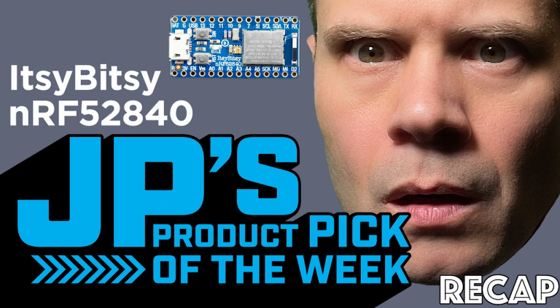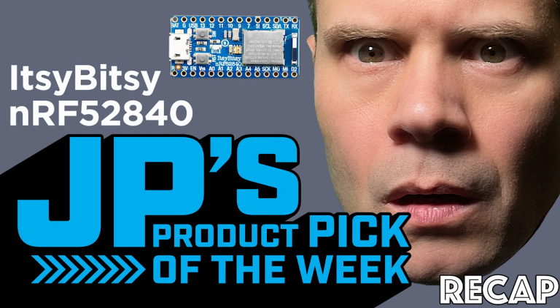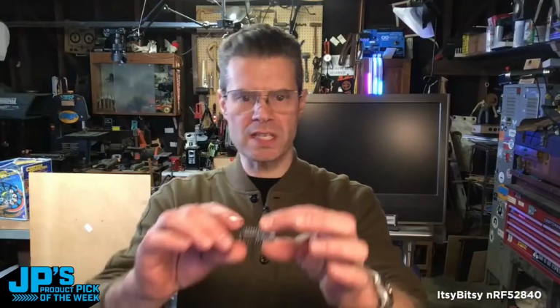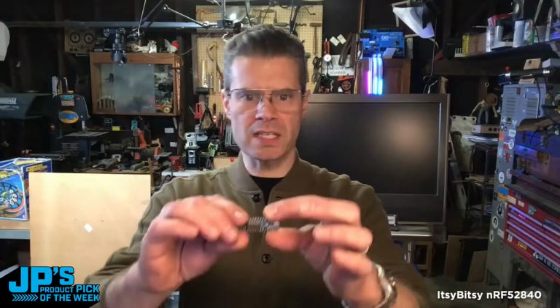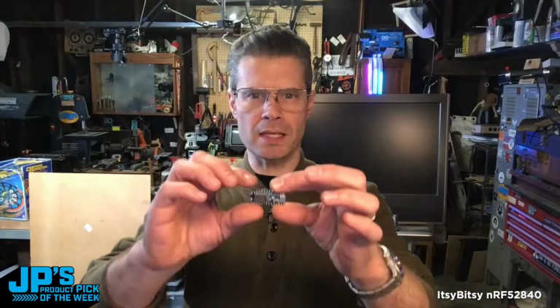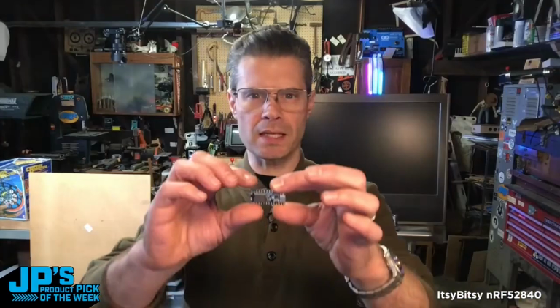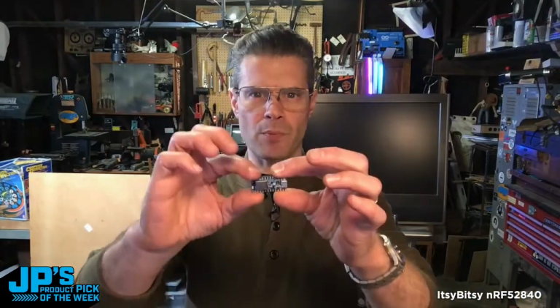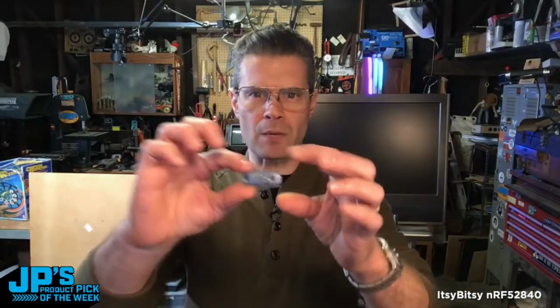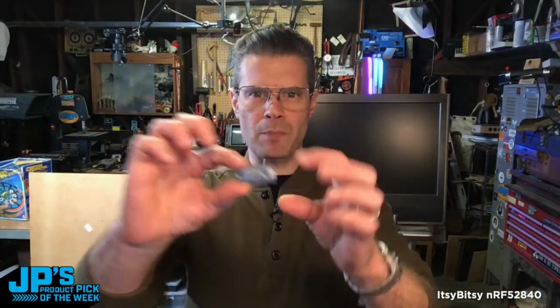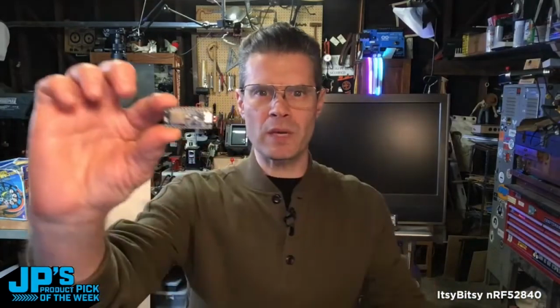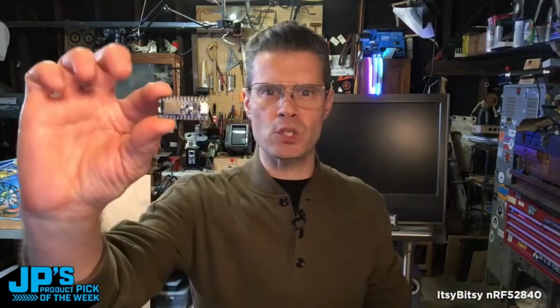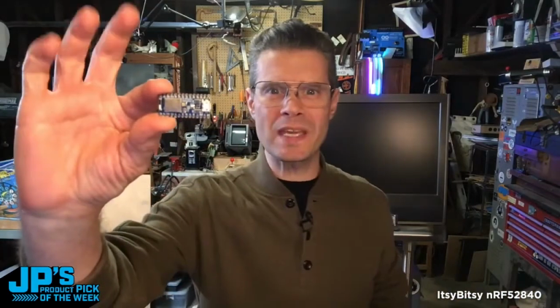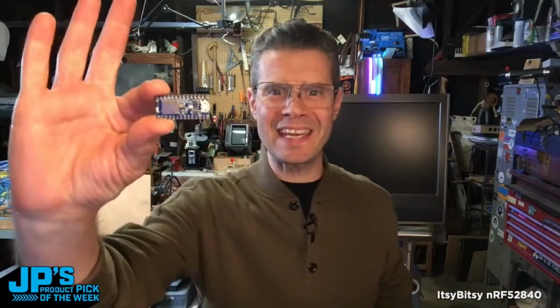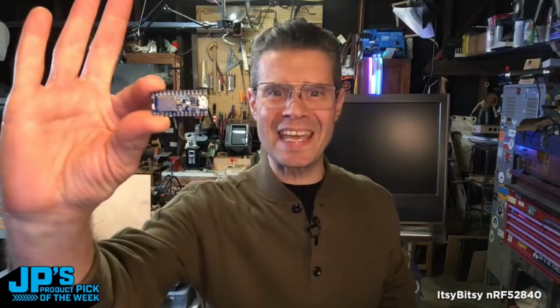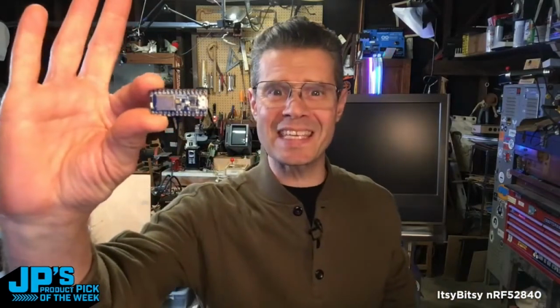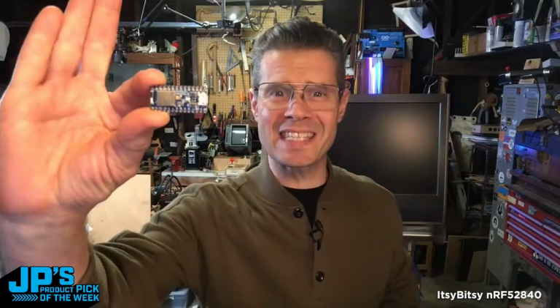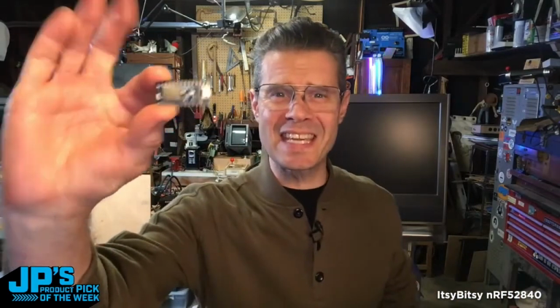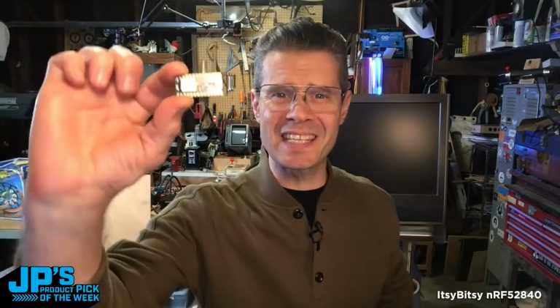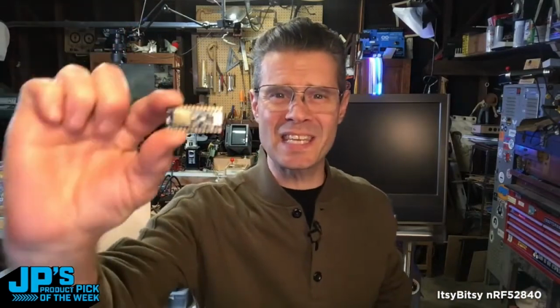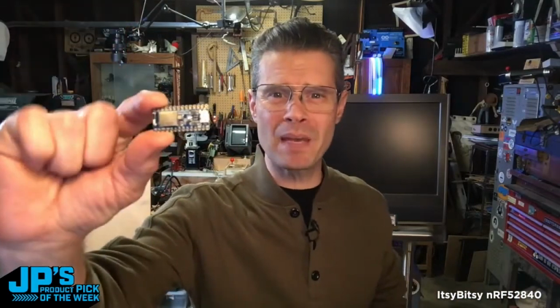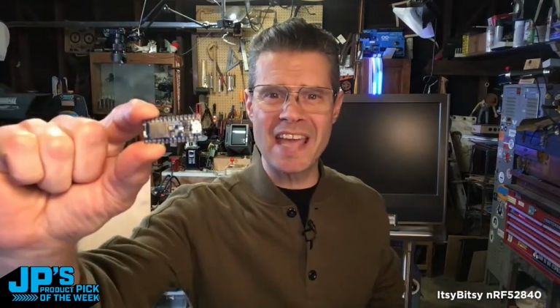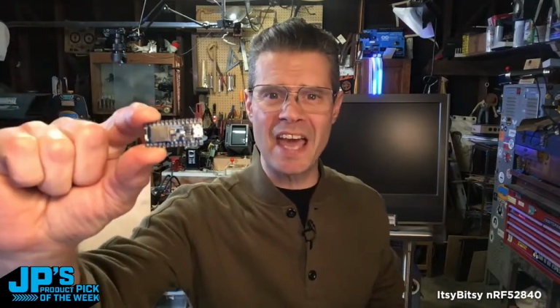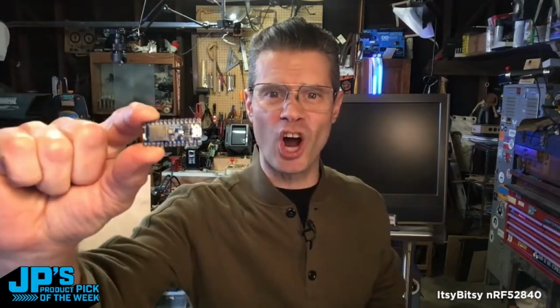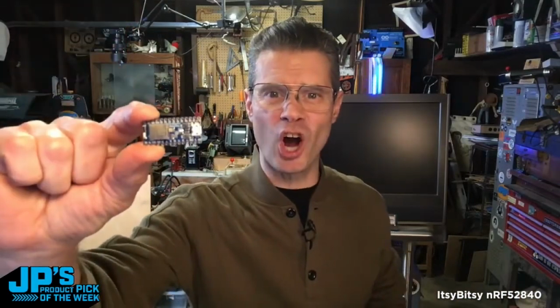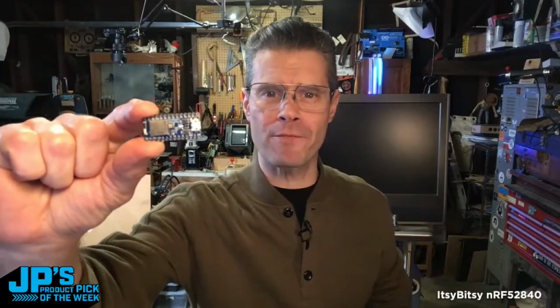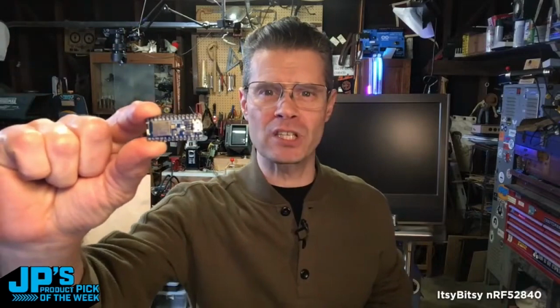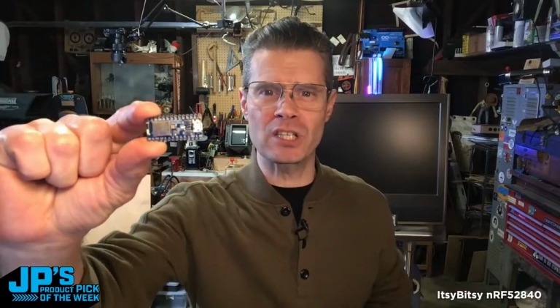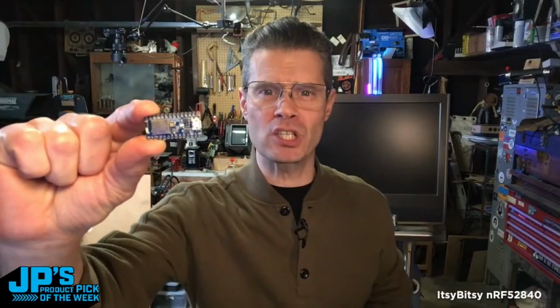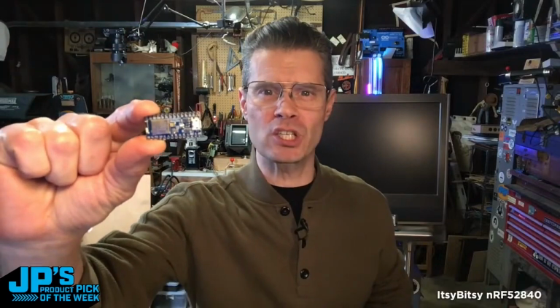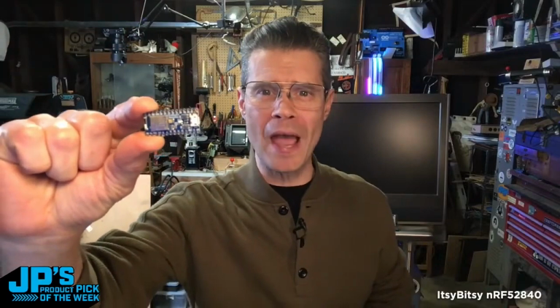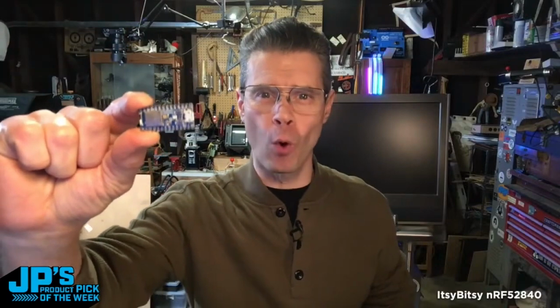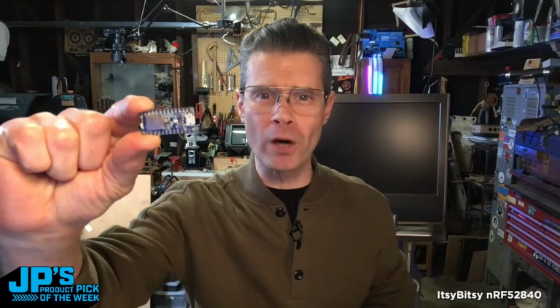This is it. This is the product pick of the week. This week it is the Itsy Bitsy NRF52 840.